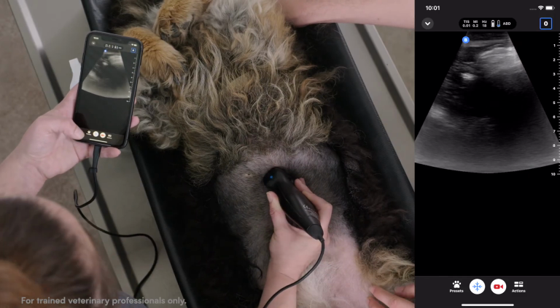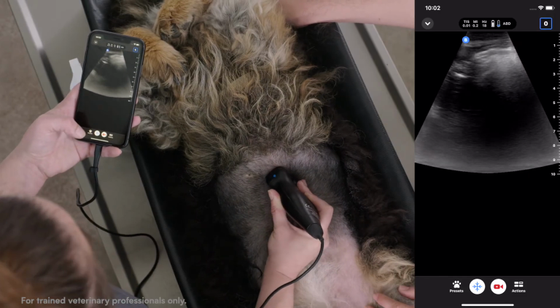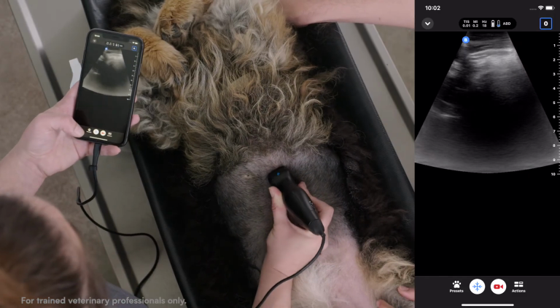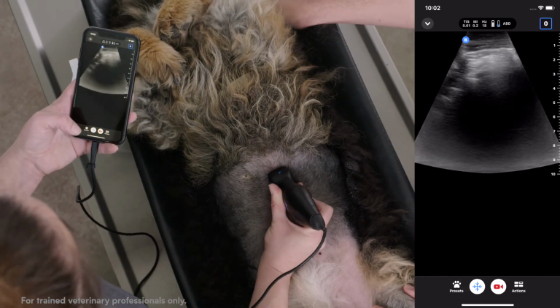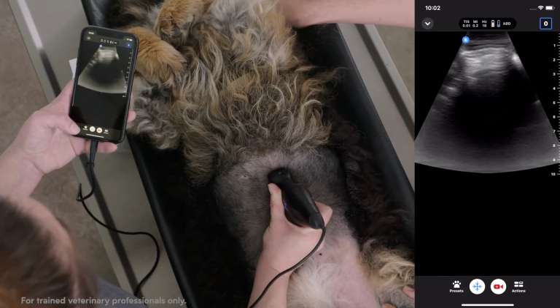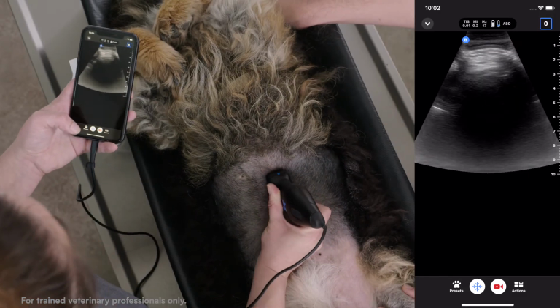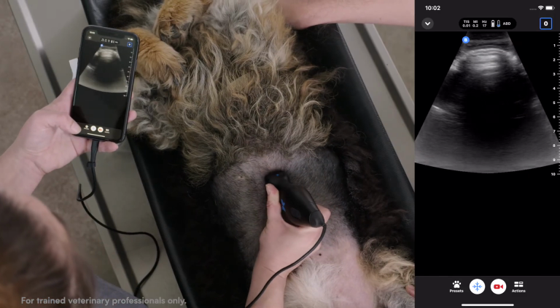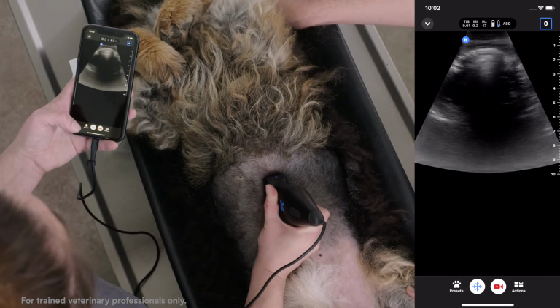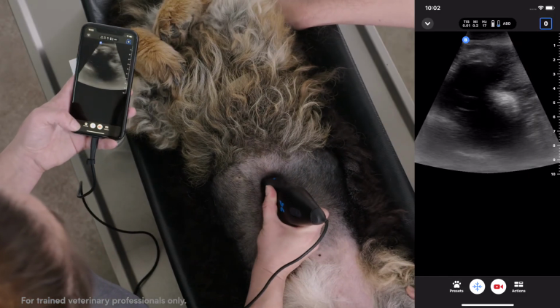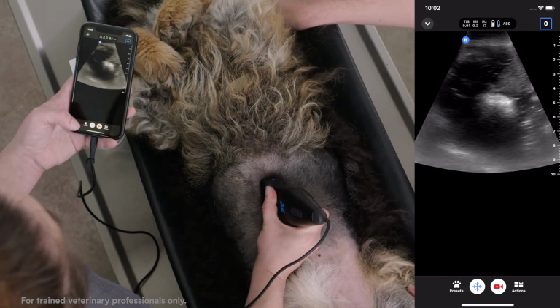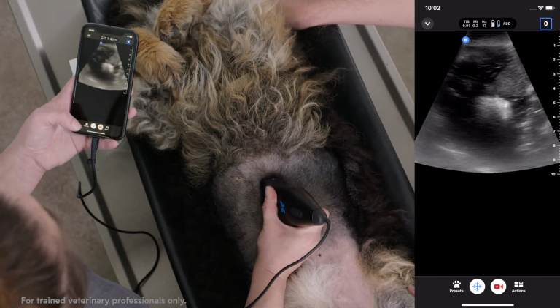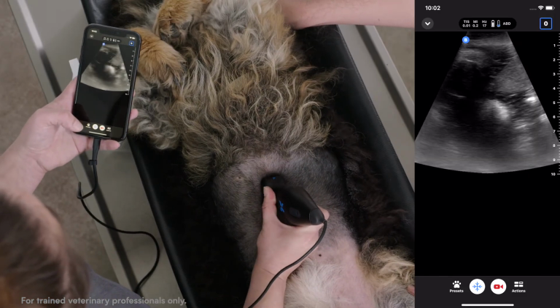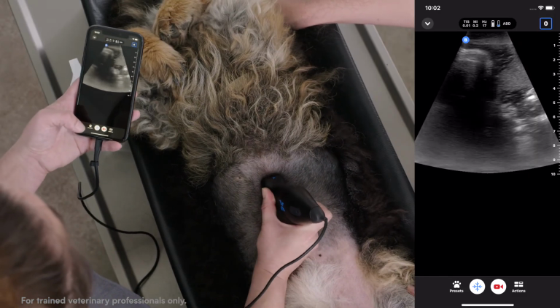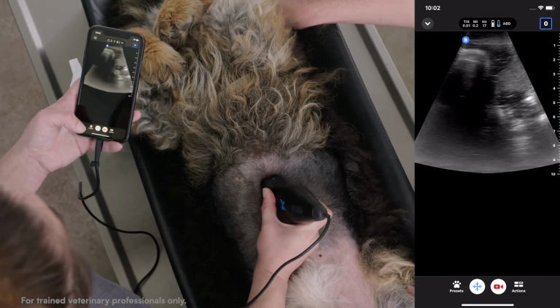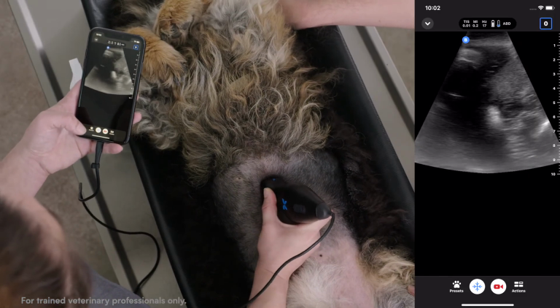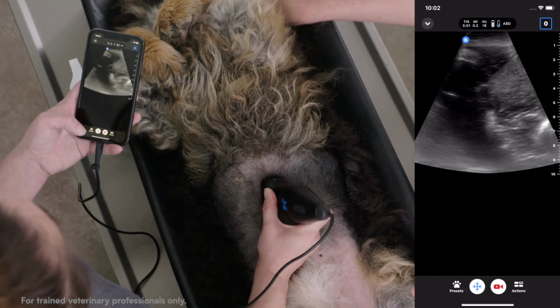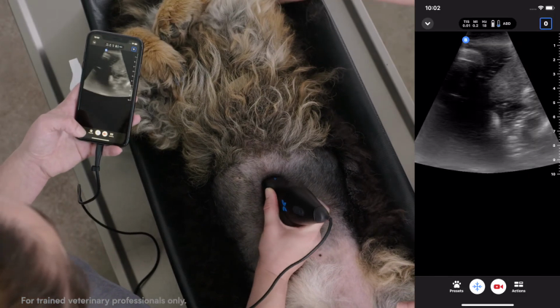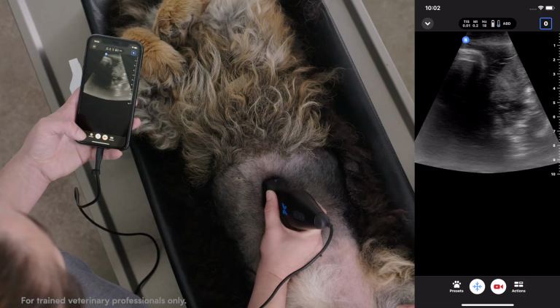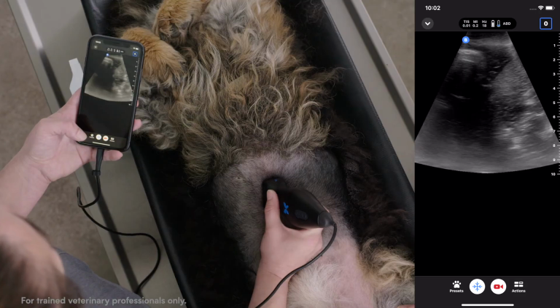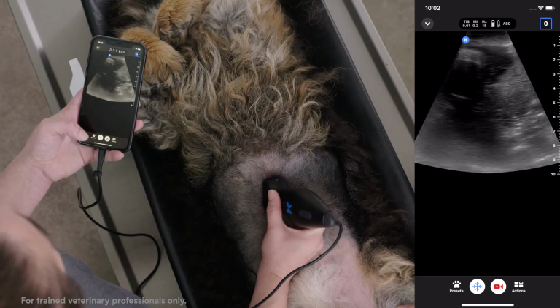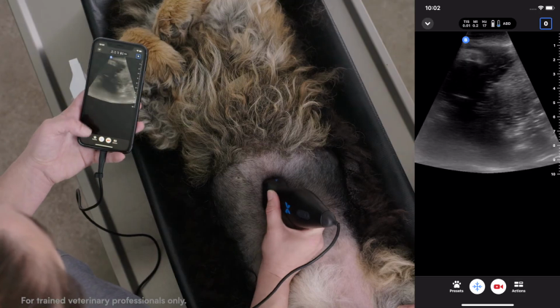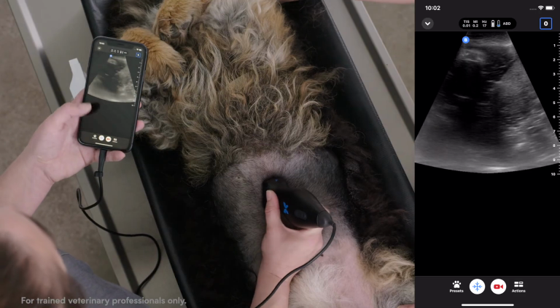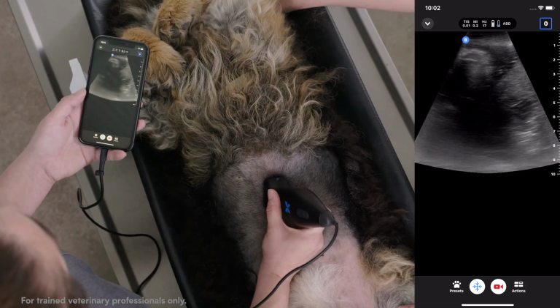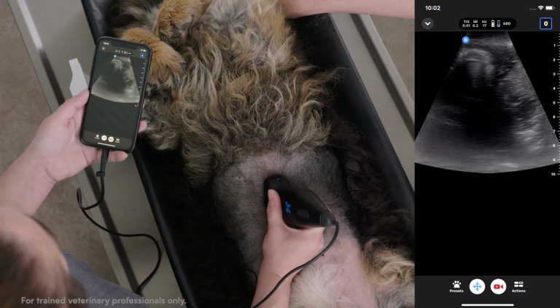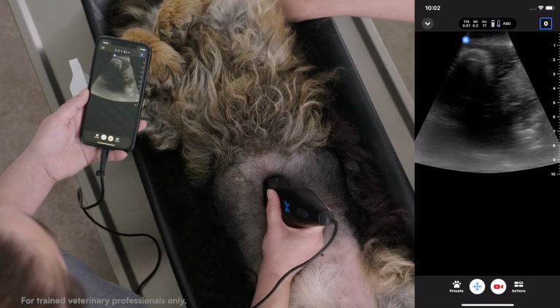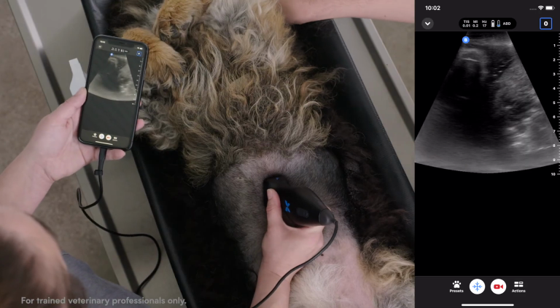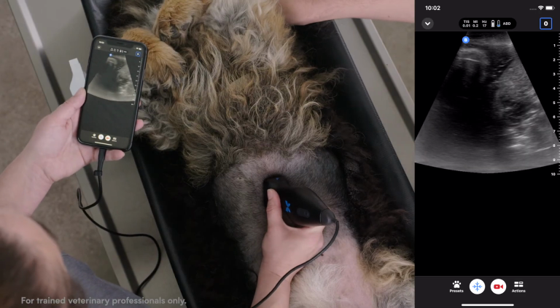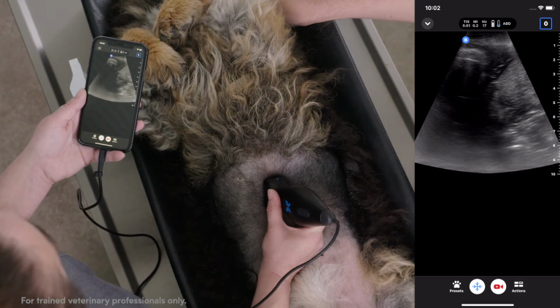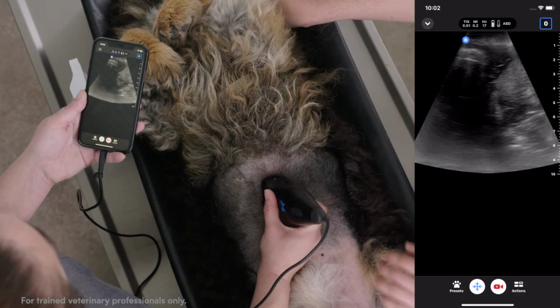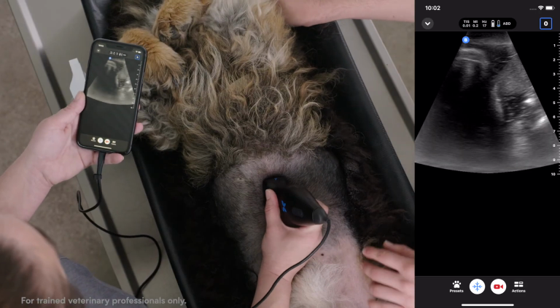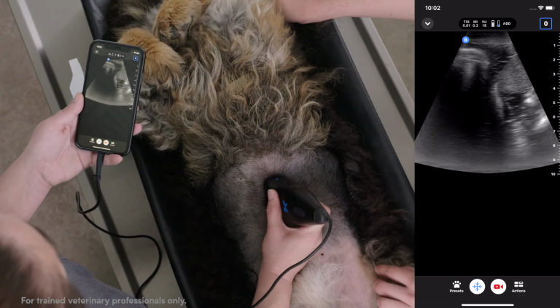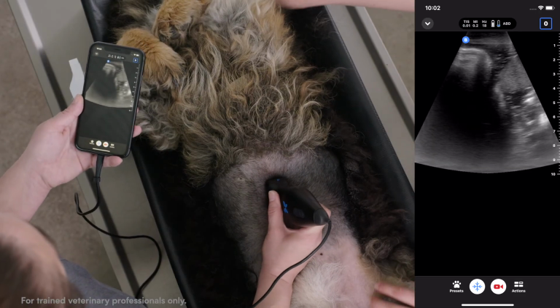You can then end by going back into the sagittal plane — and that's how you scan a liver in dorsal recumbency.